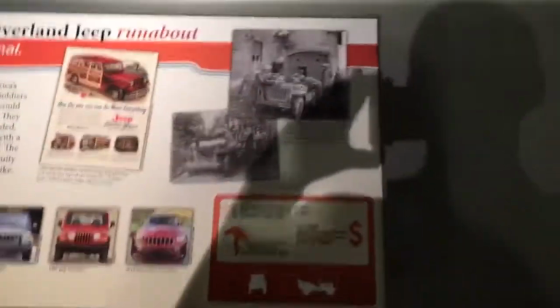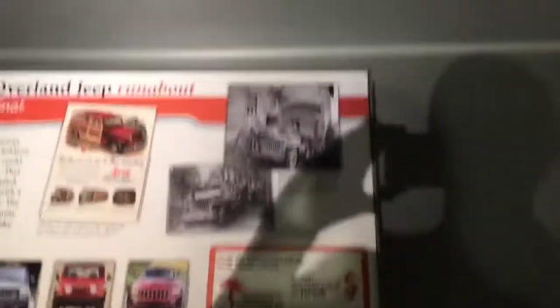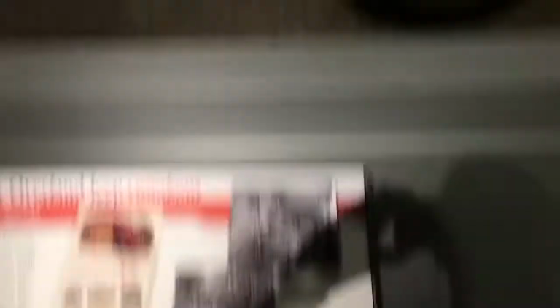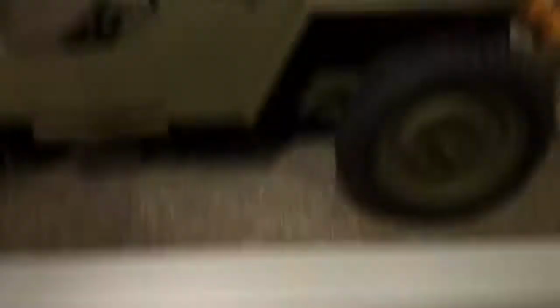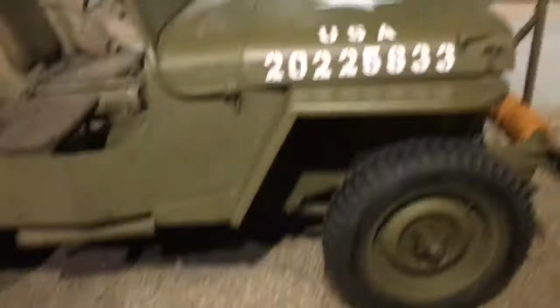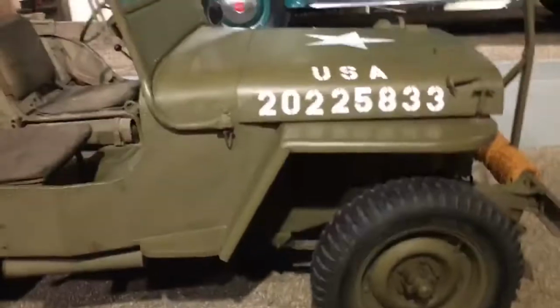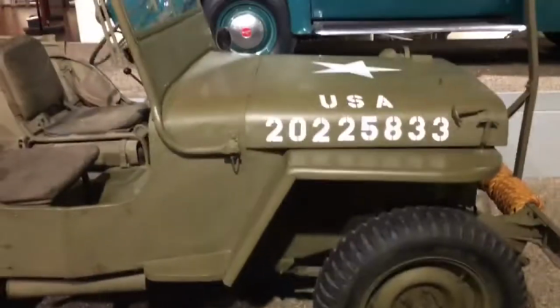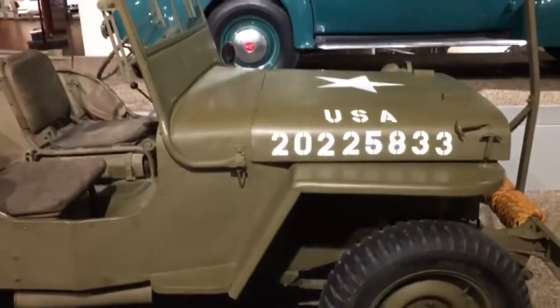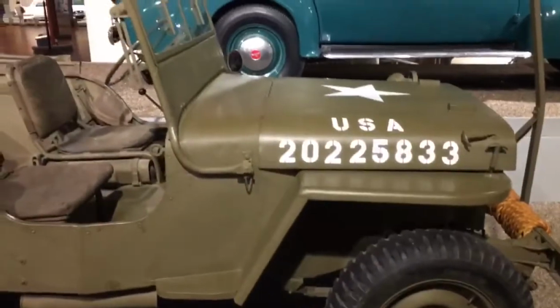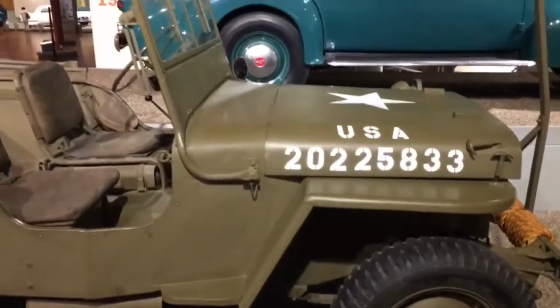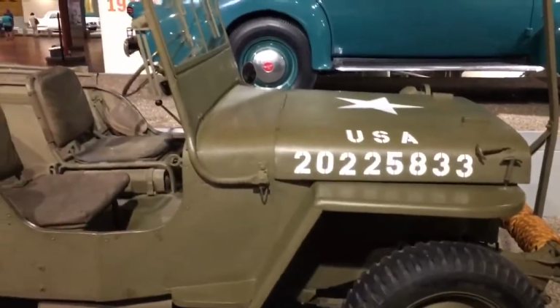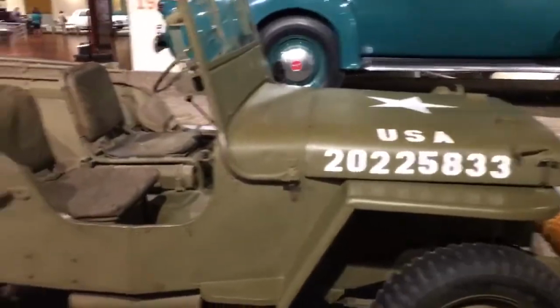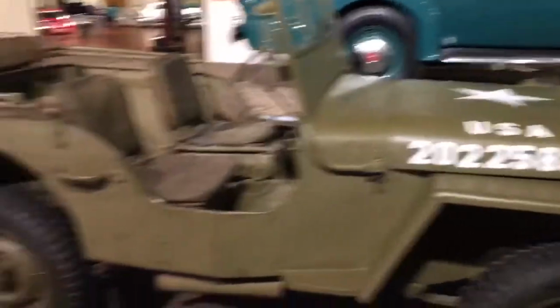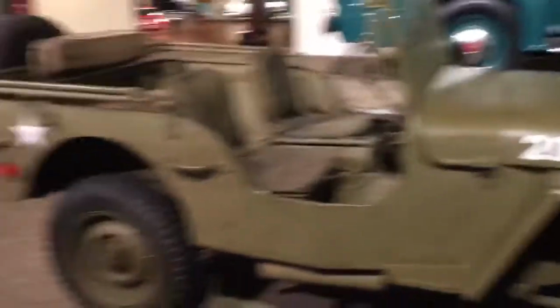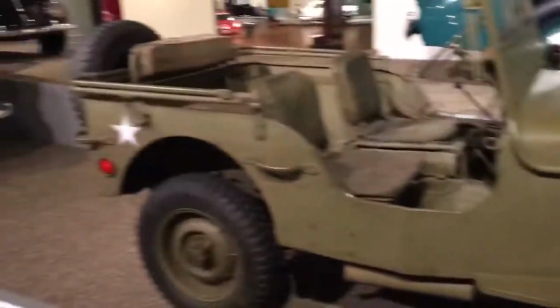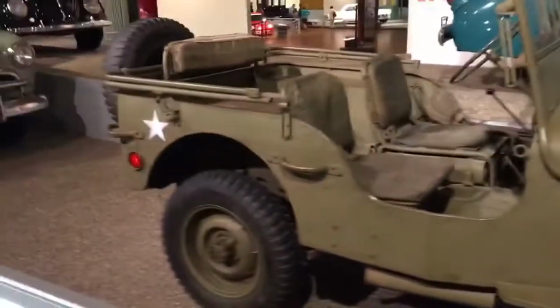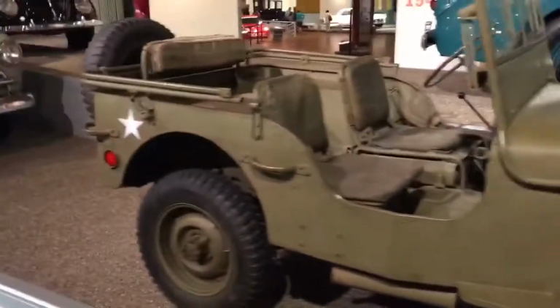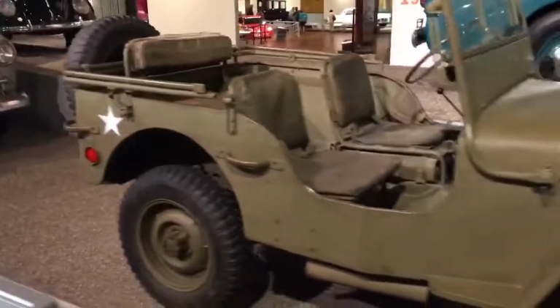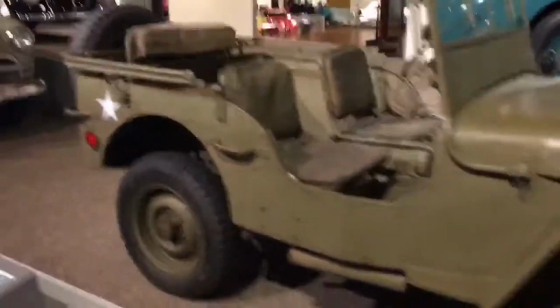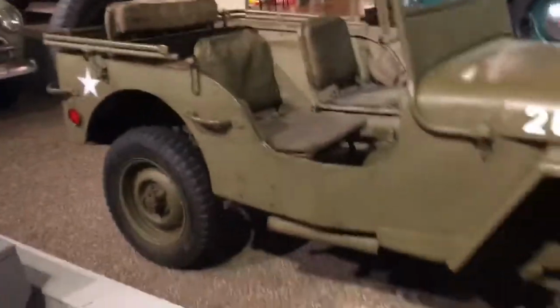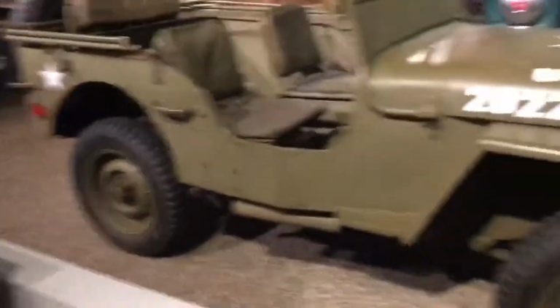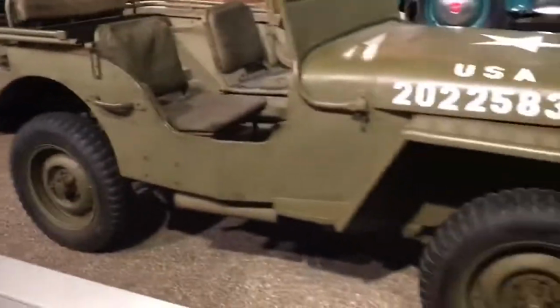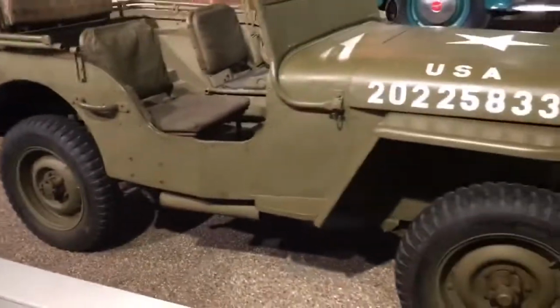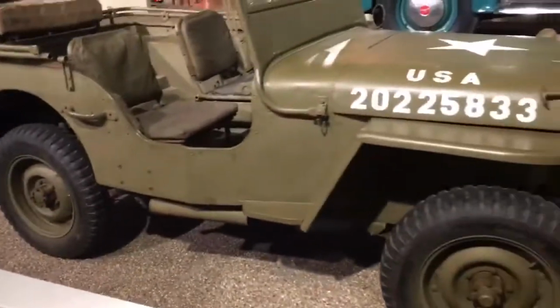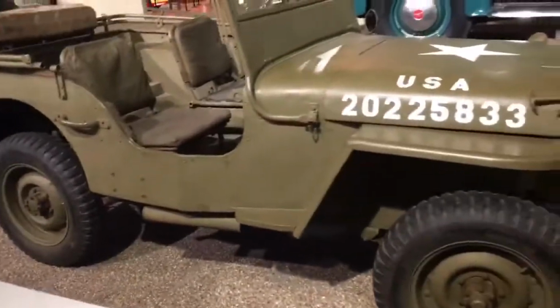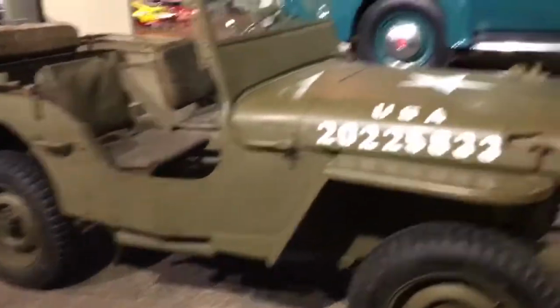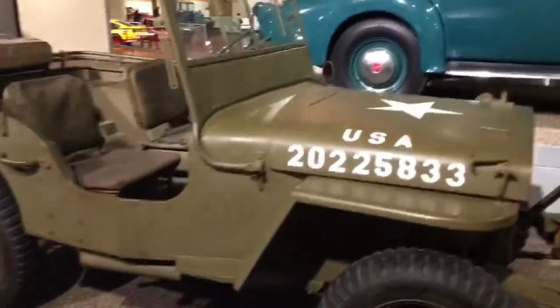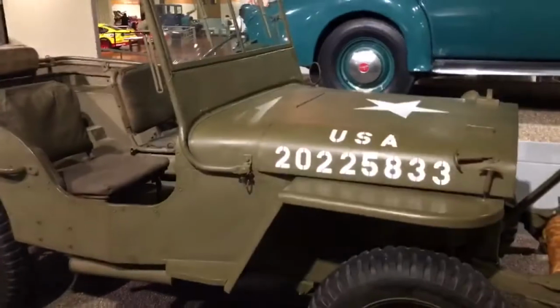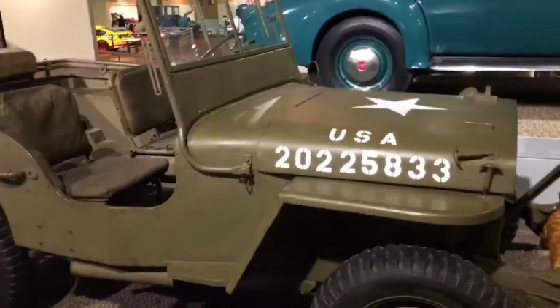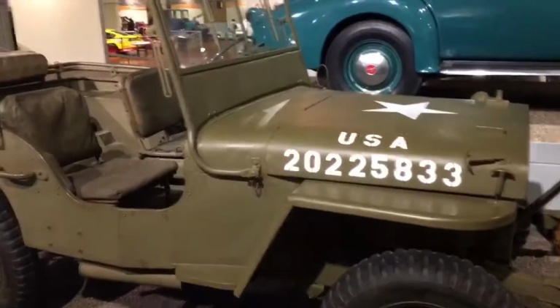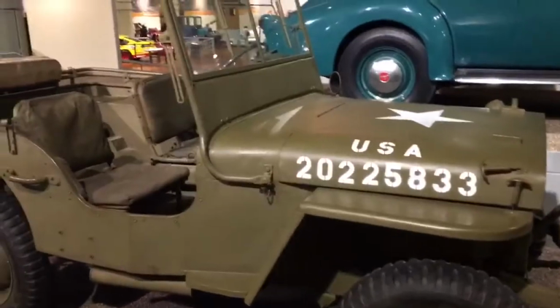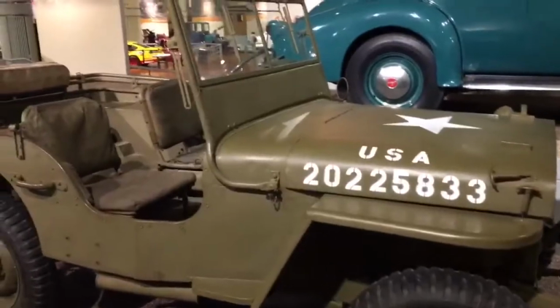So there is the 1943 U.S. Army Jeep. Hope you guys liked the video. Bye.